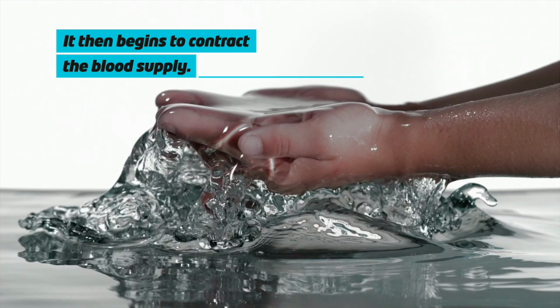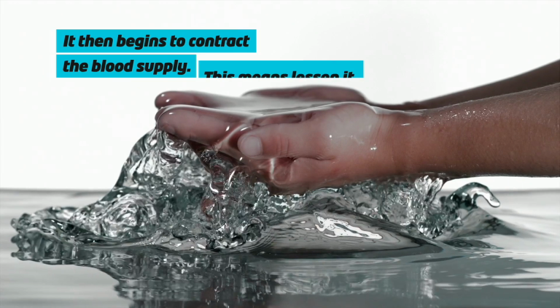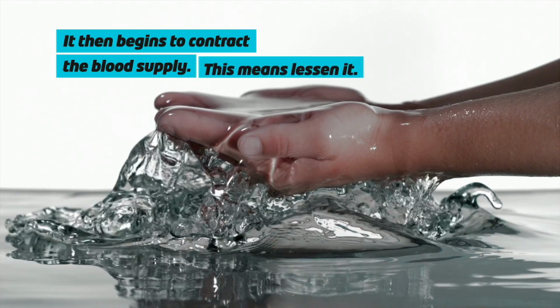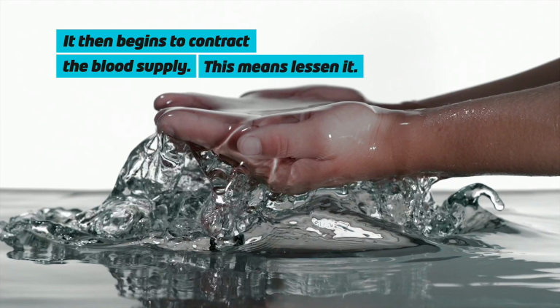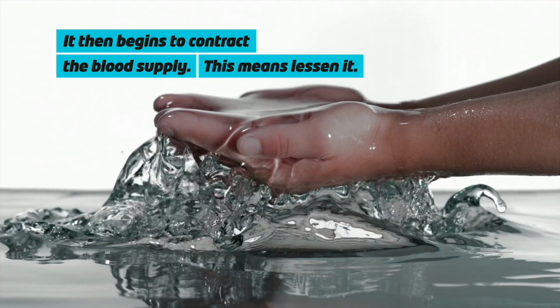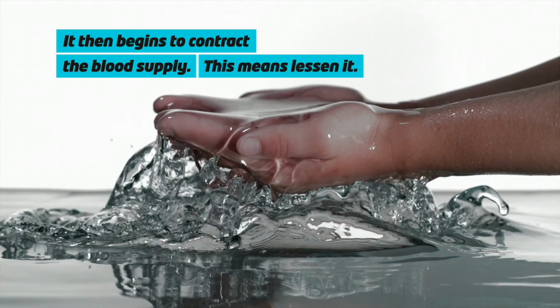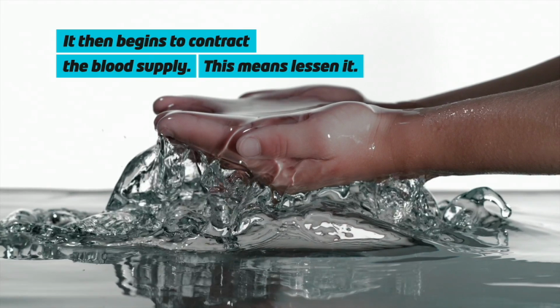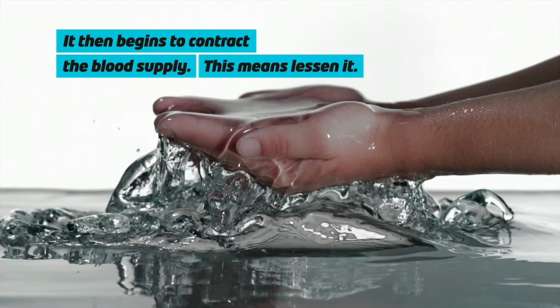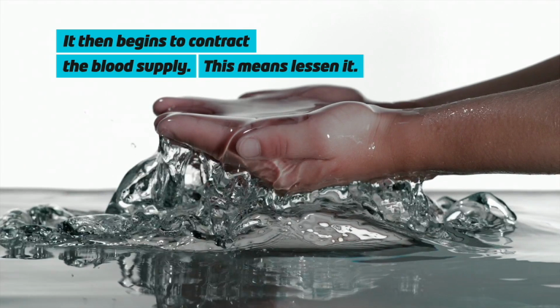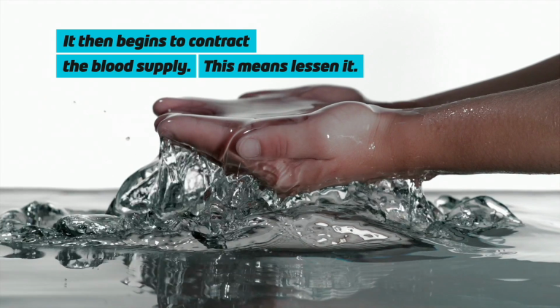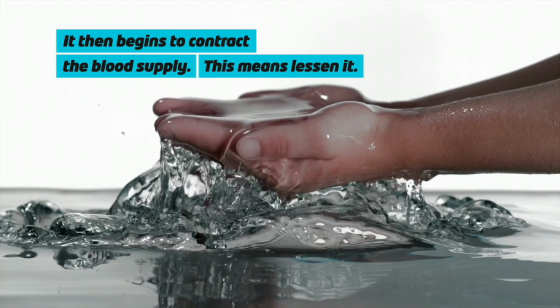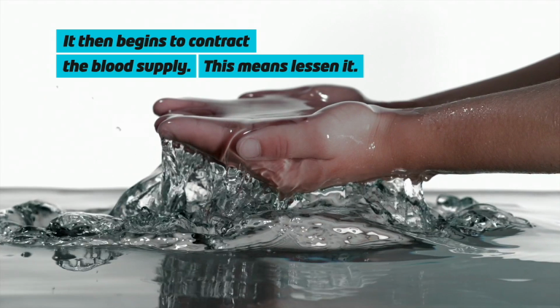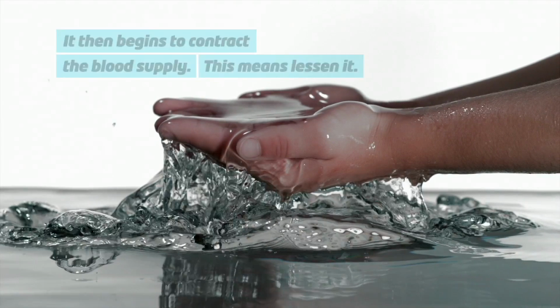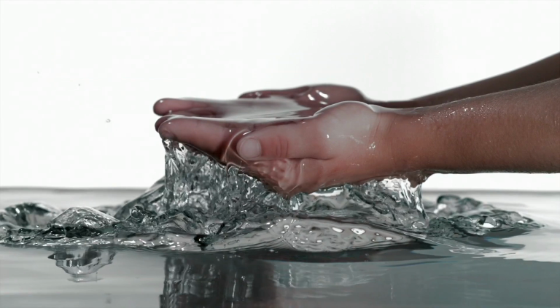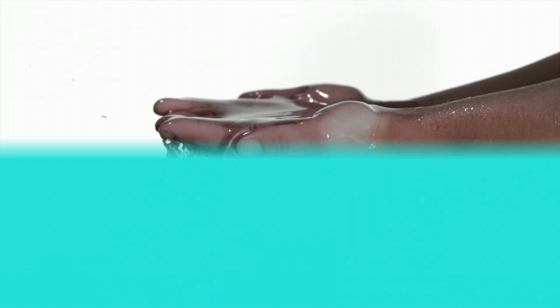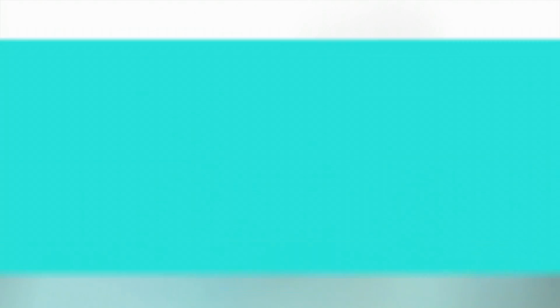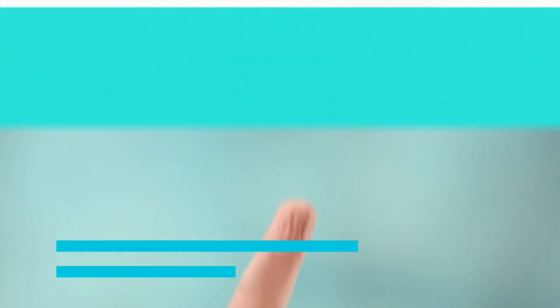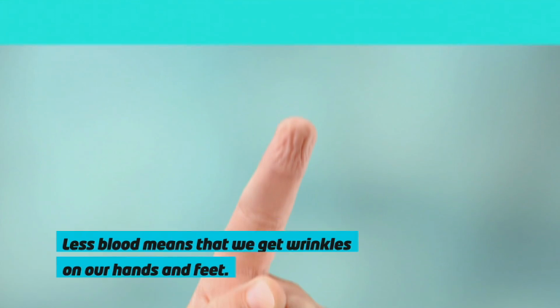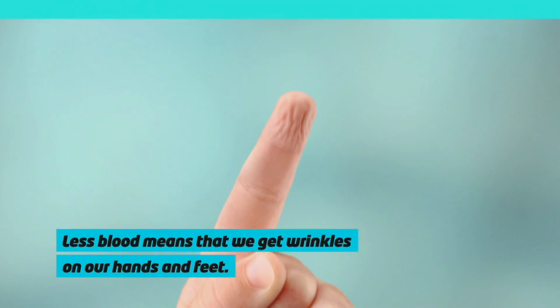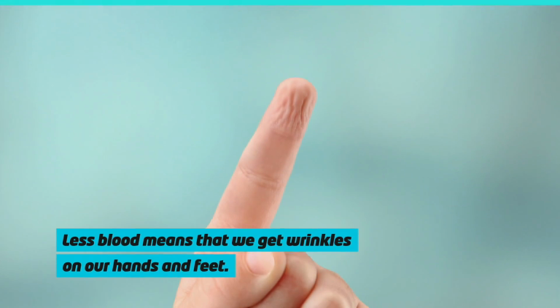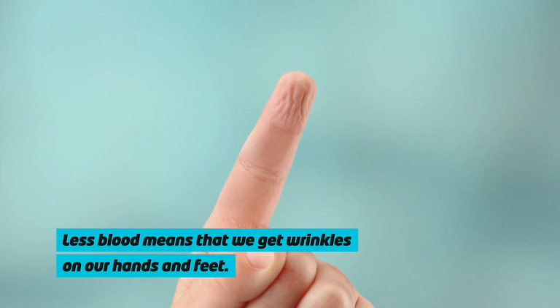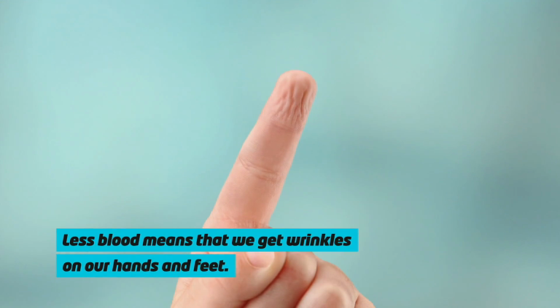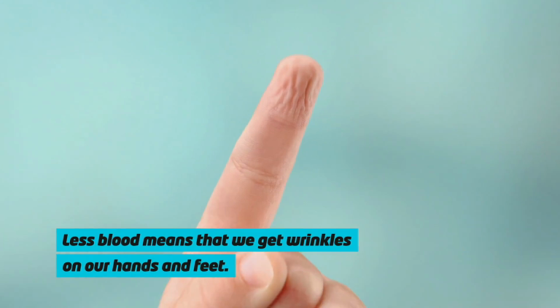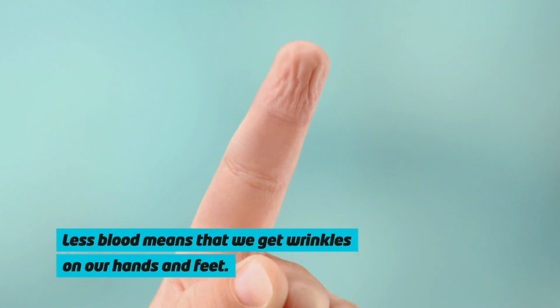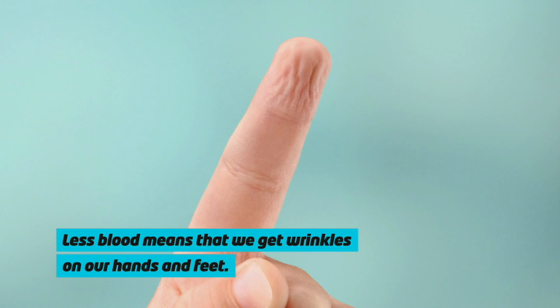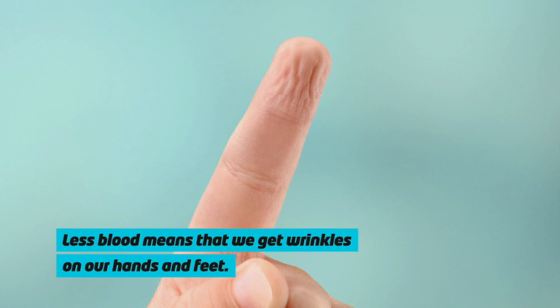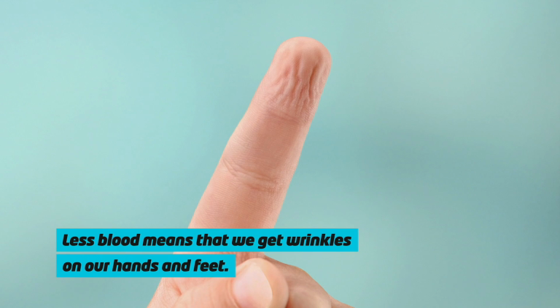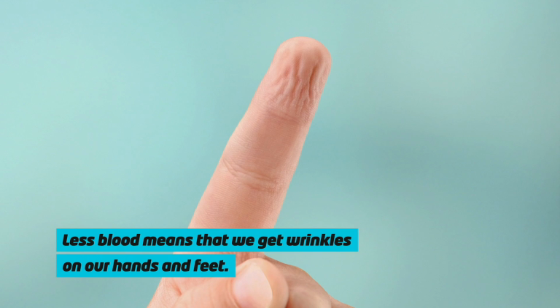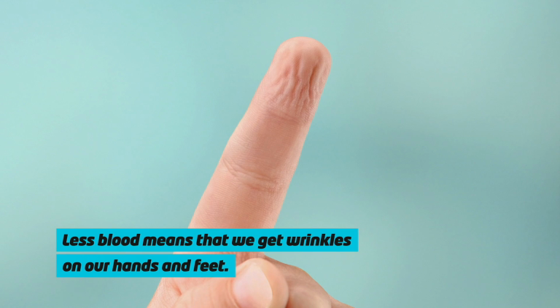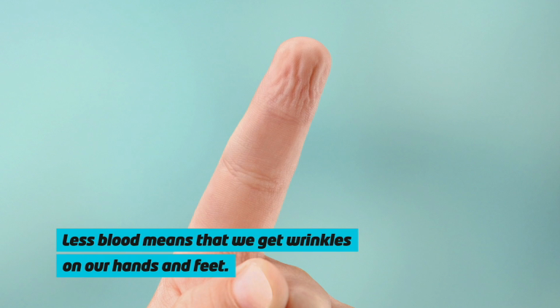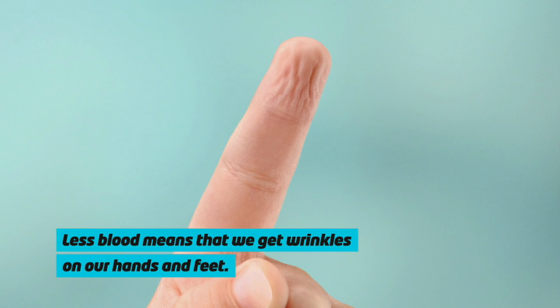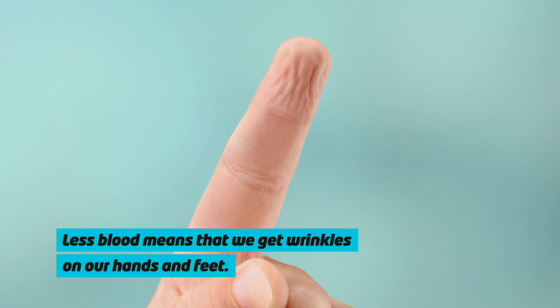When the blood supply contracts or gets less, we get wrinkles on our hands and our feet which are immersed in water.